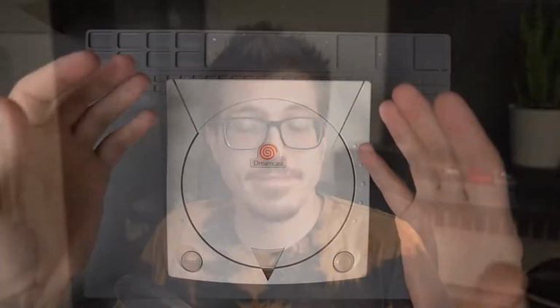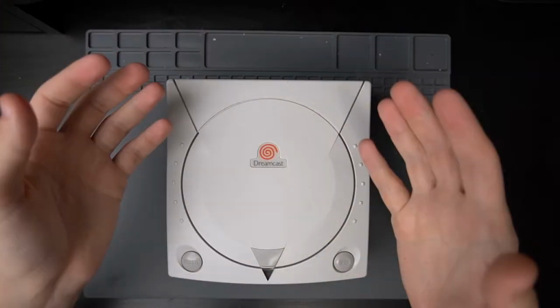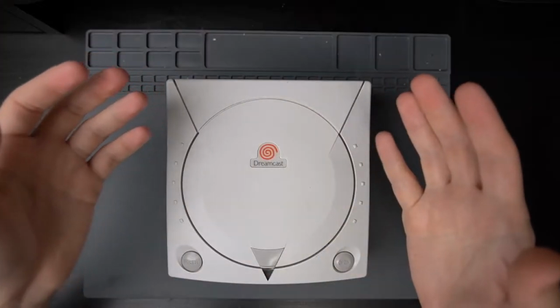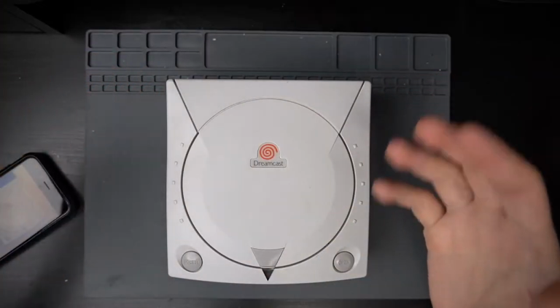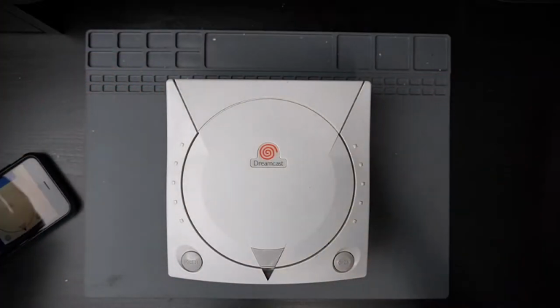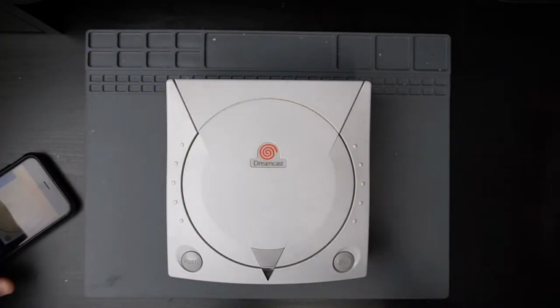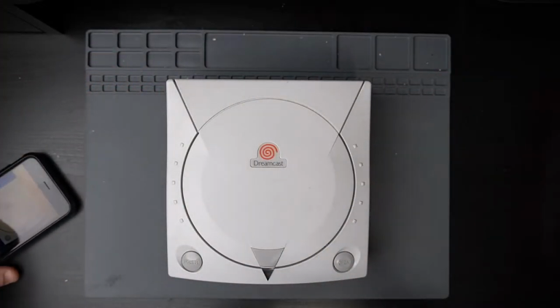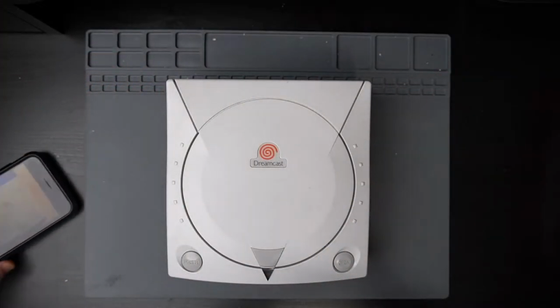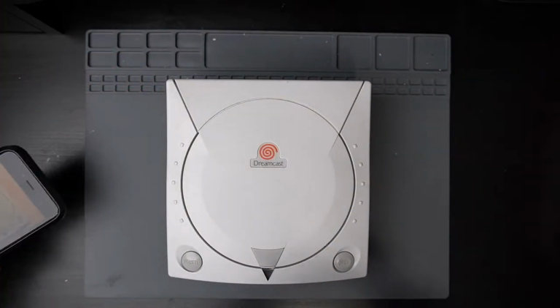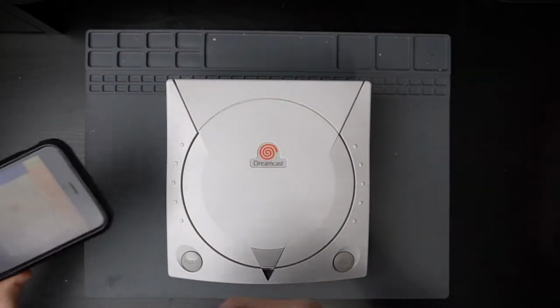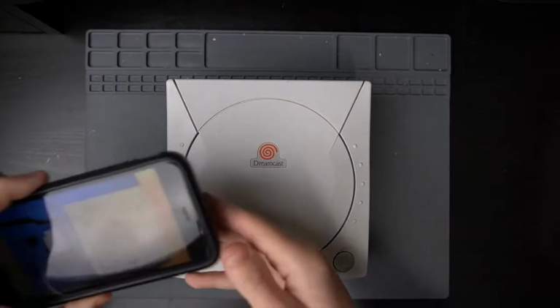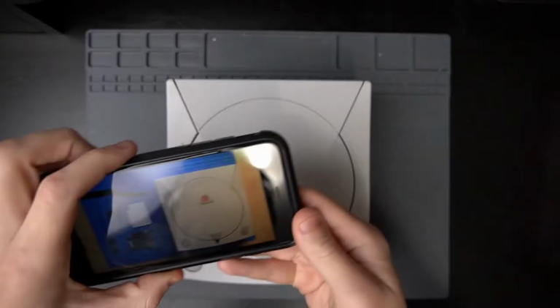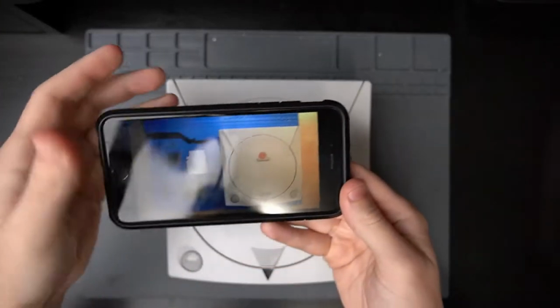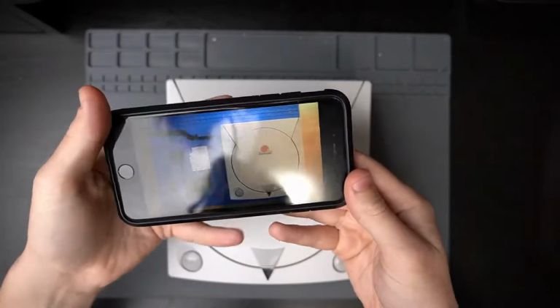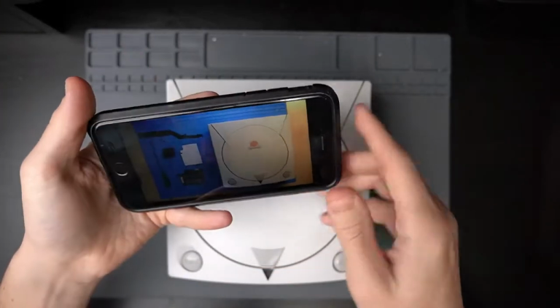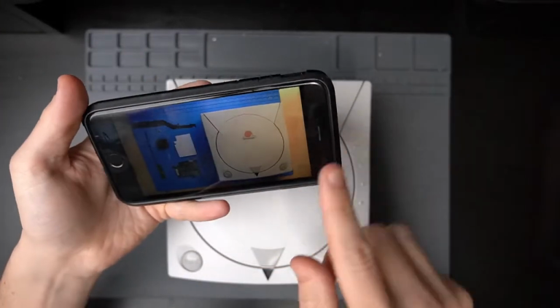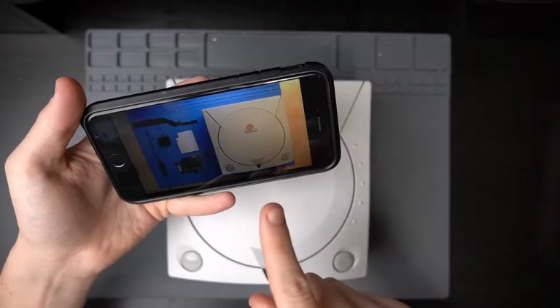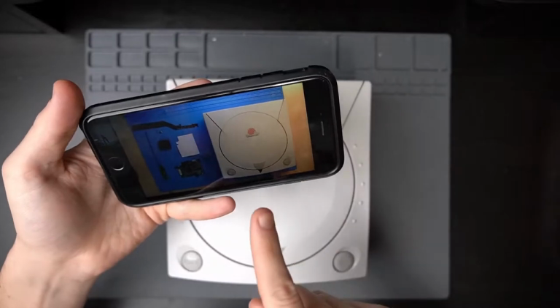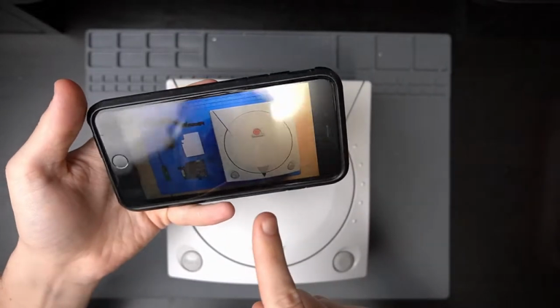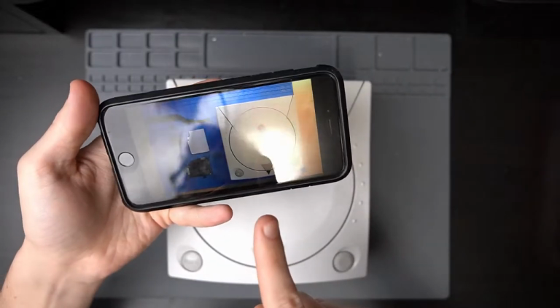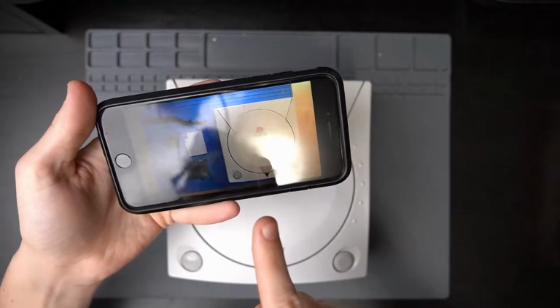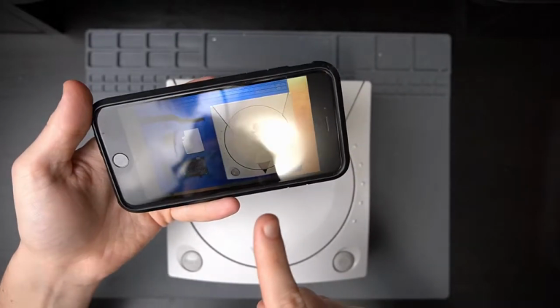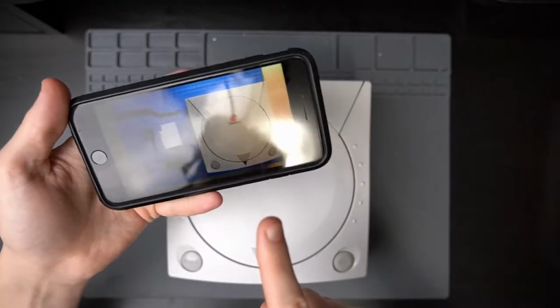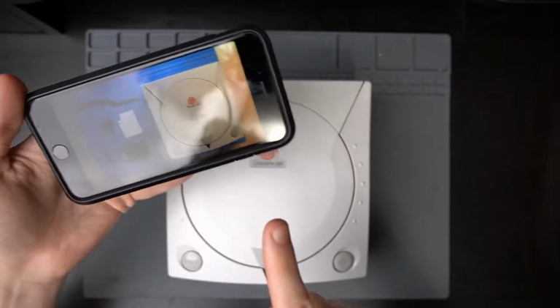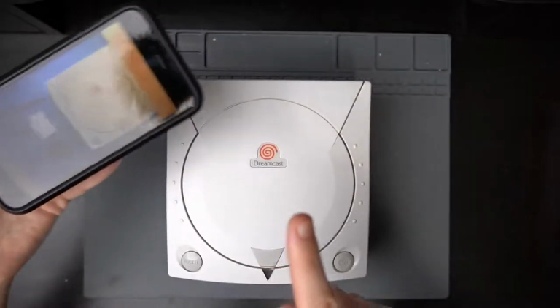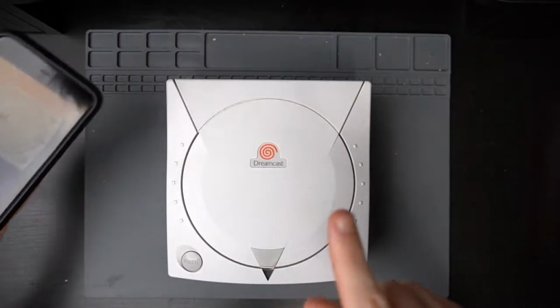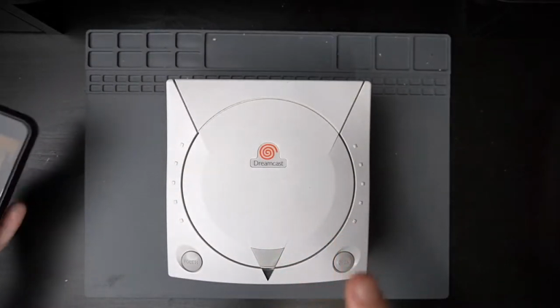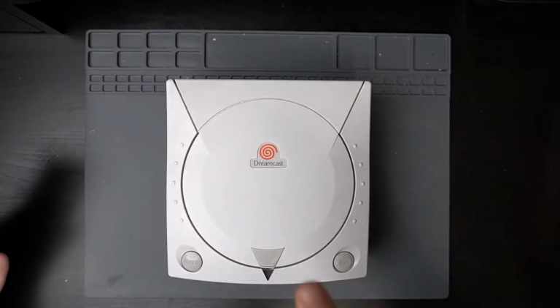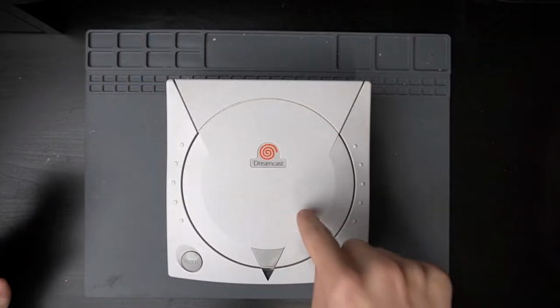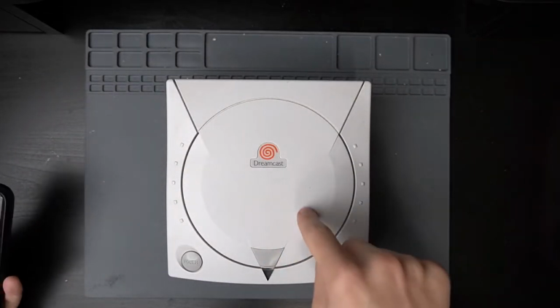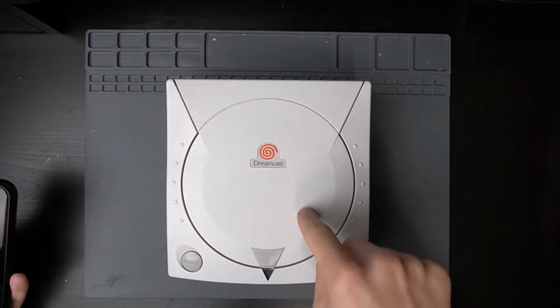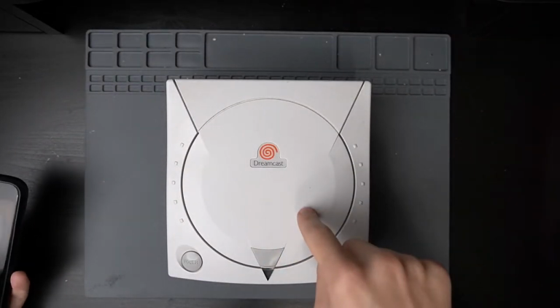Welcome back to the bench. I got Dan's tutorial pulled up on my phone. So let's take apart this Dreamcast.